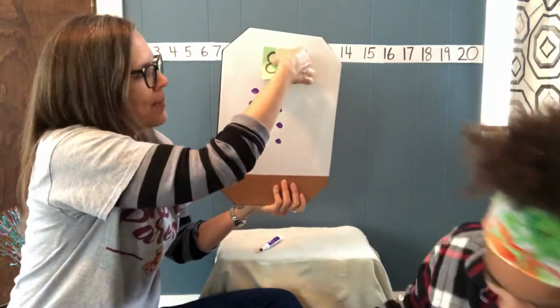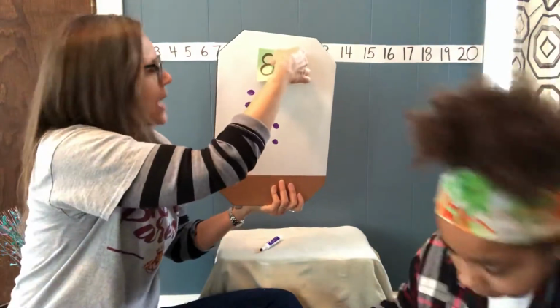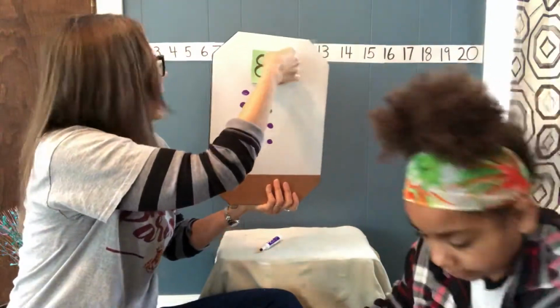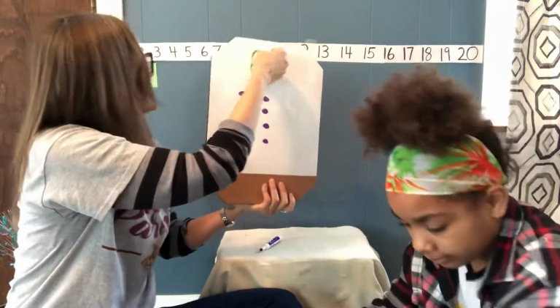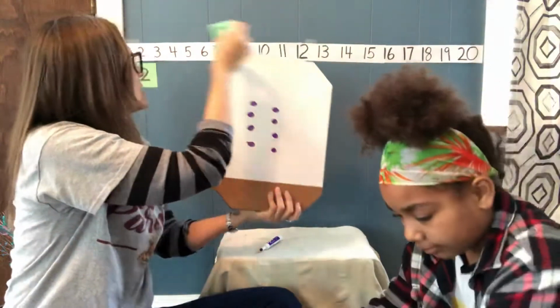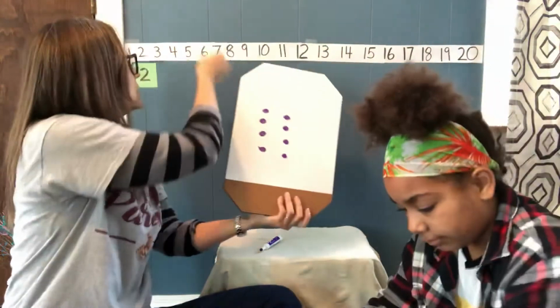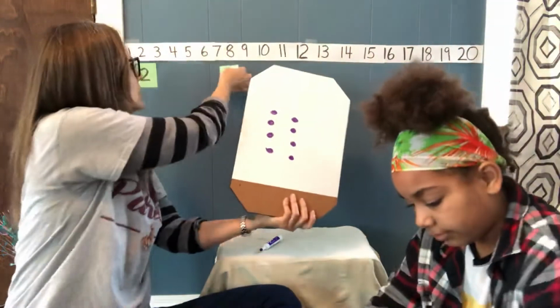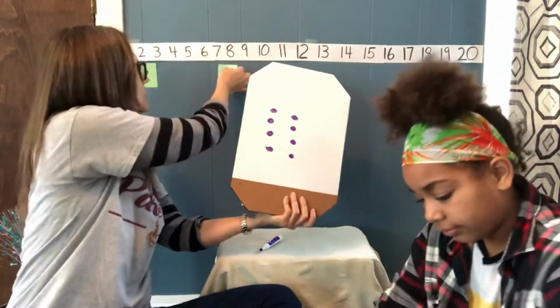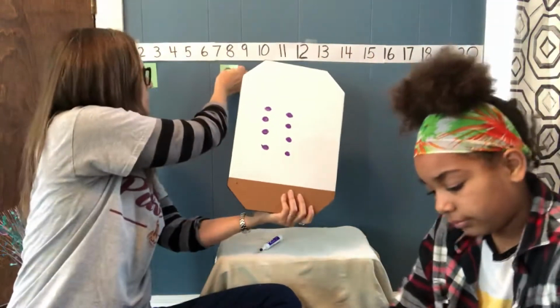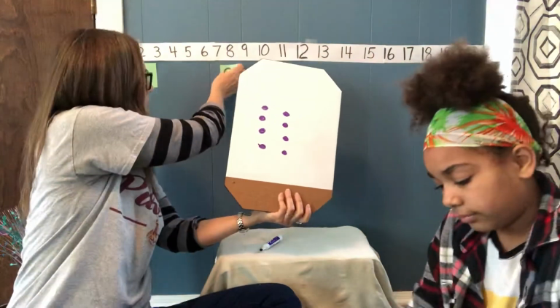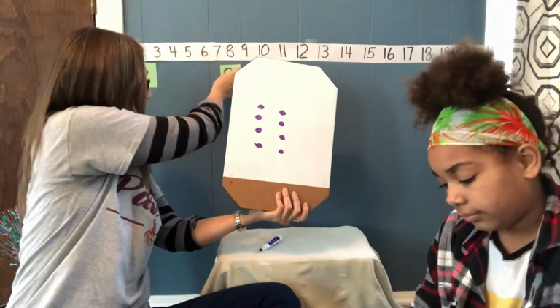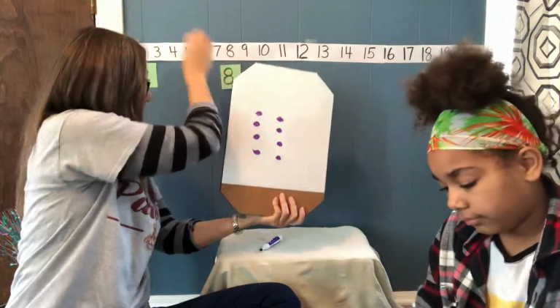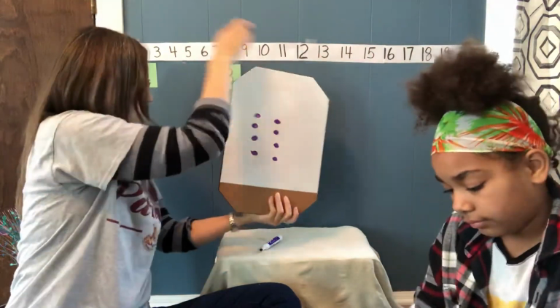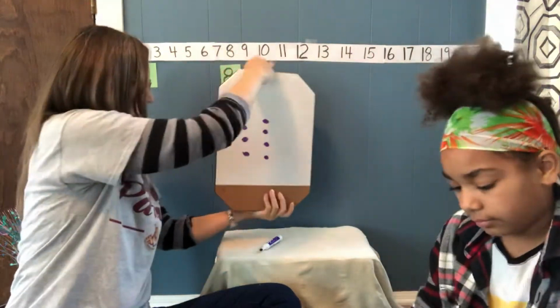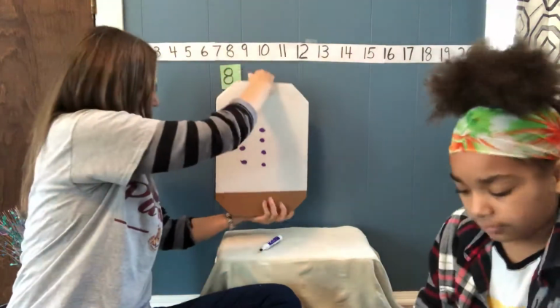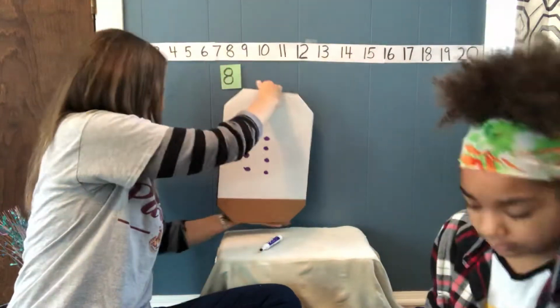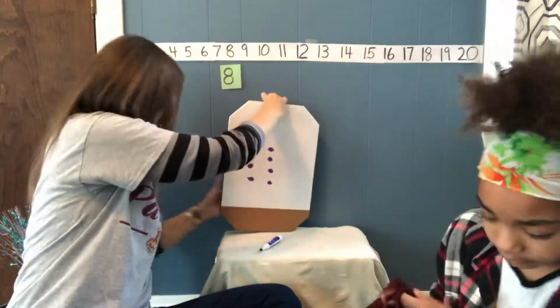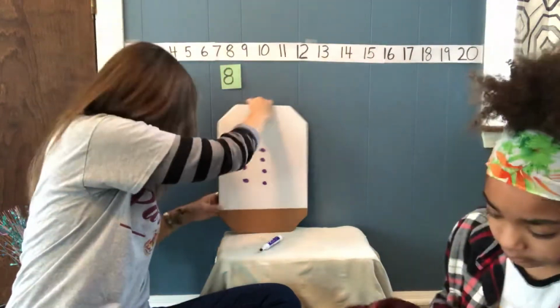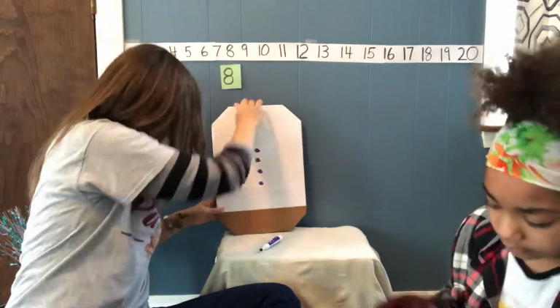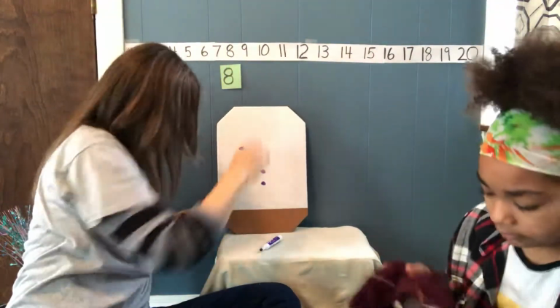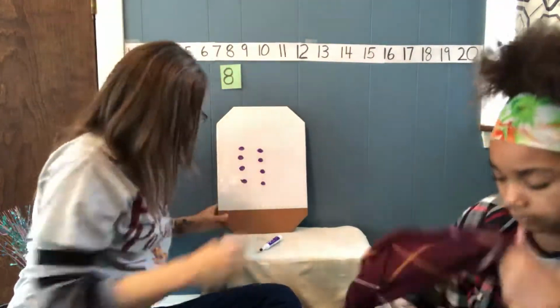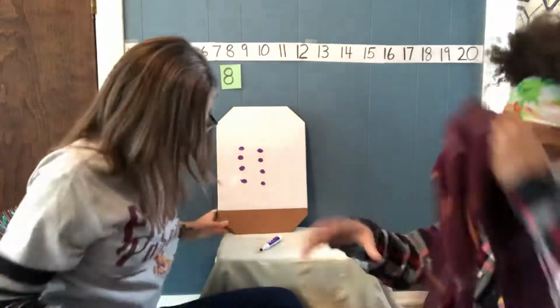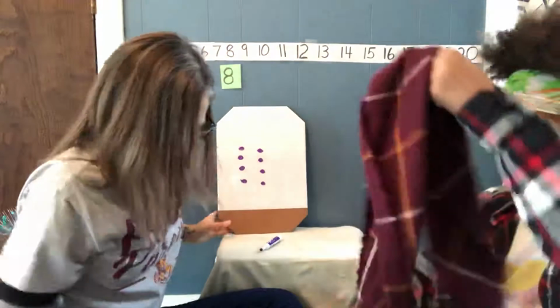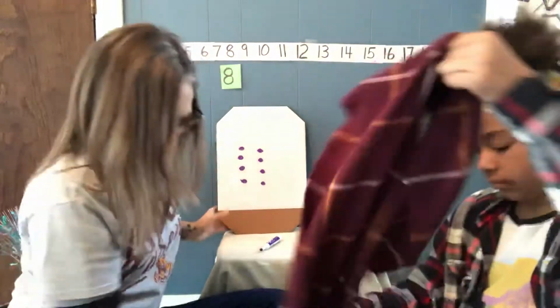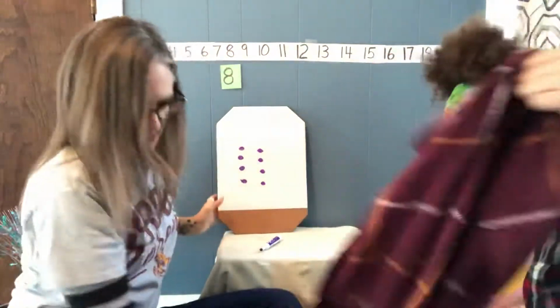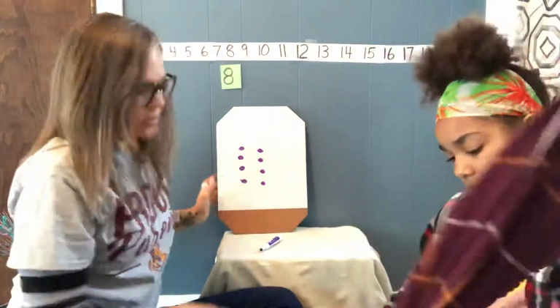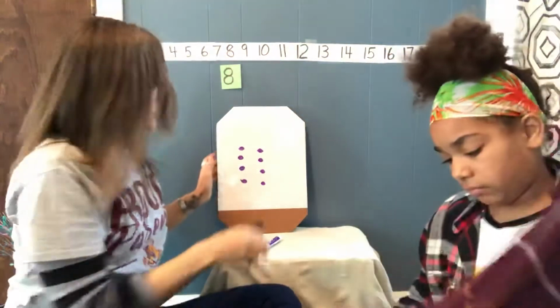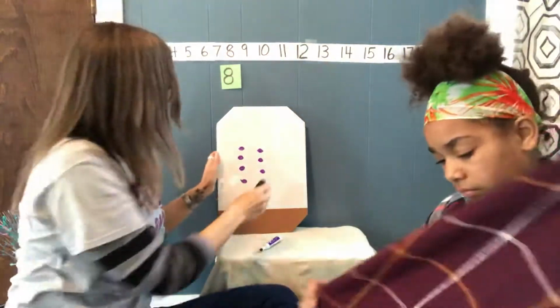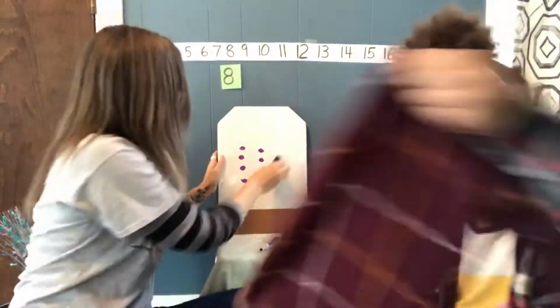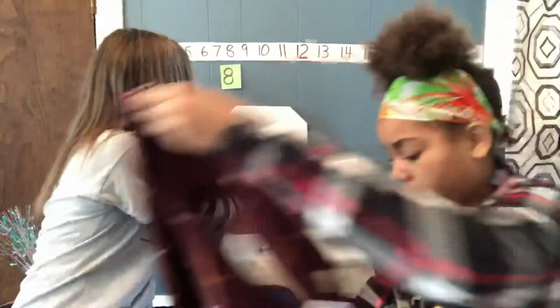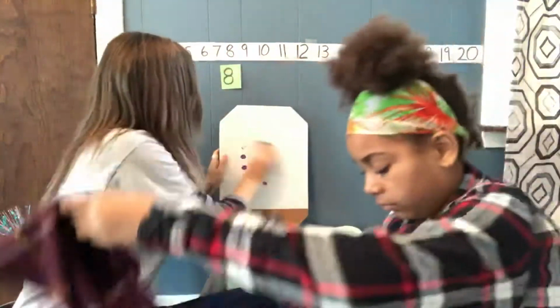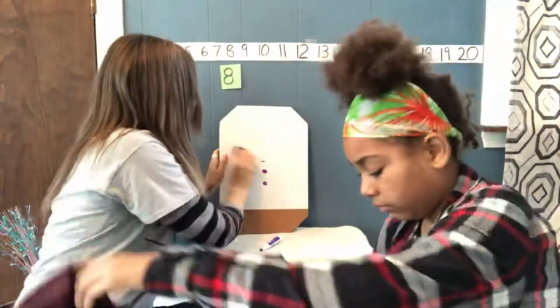Bye-bye eight. Where'd my eraser go? I'm gonna have to use this dog to erase it in a minute.